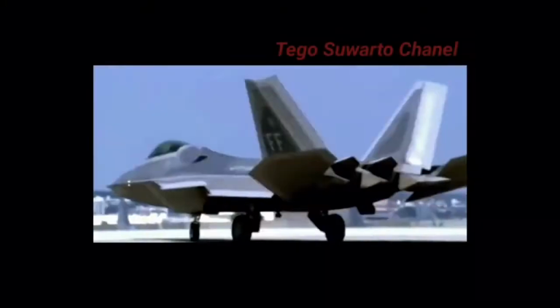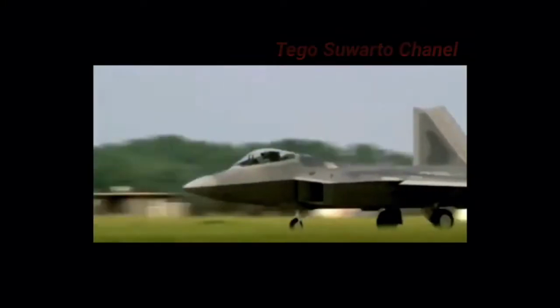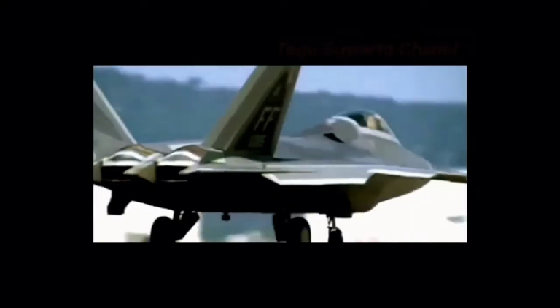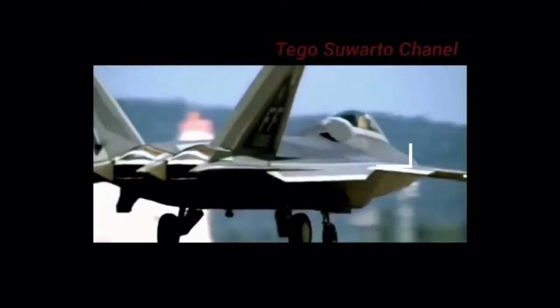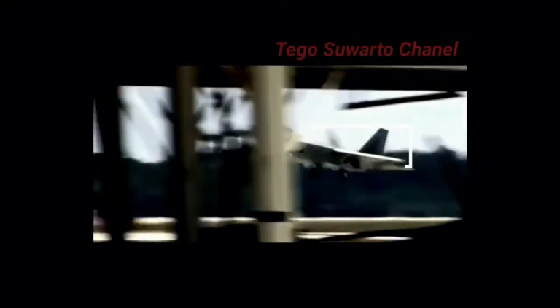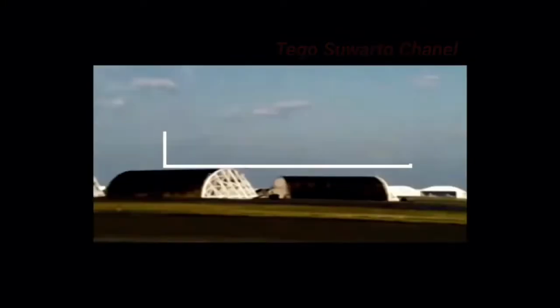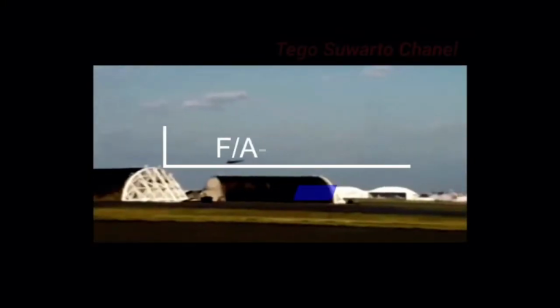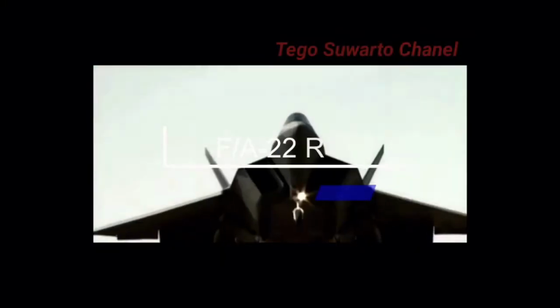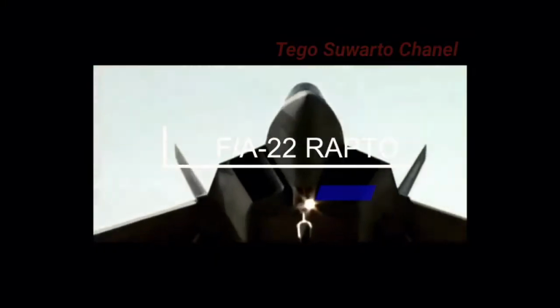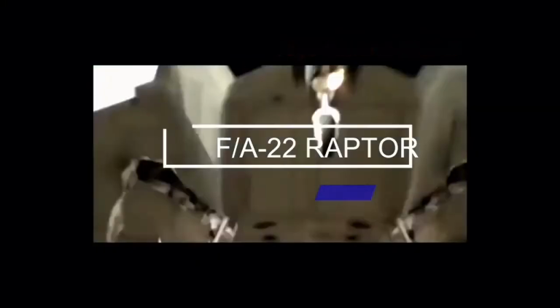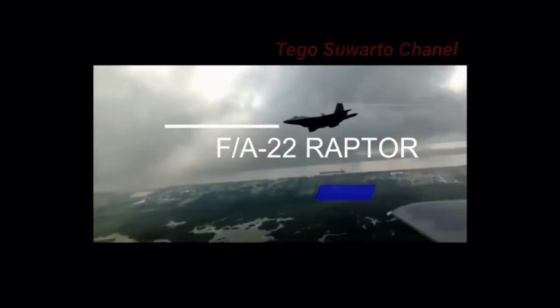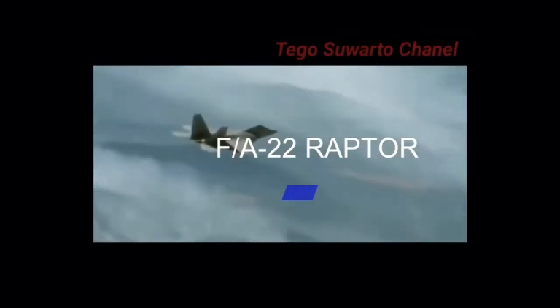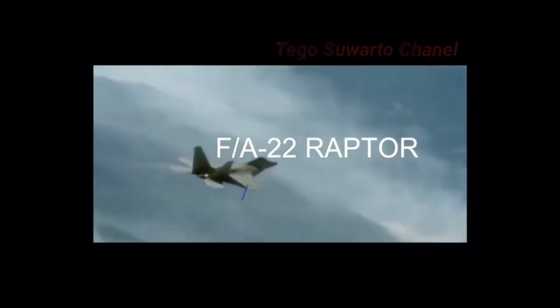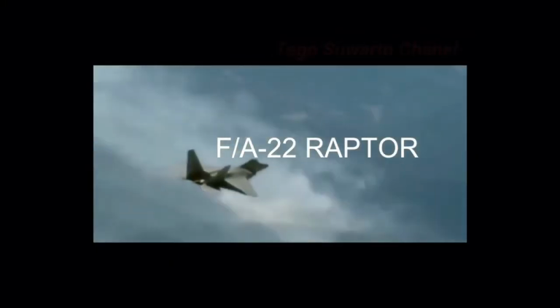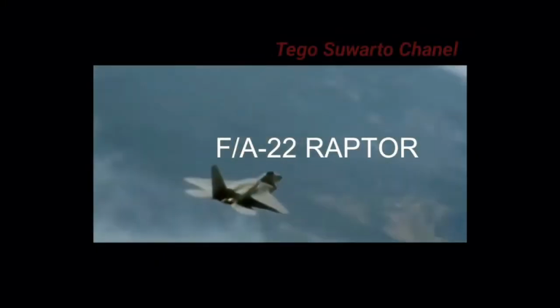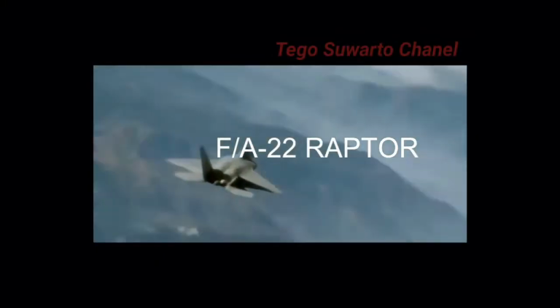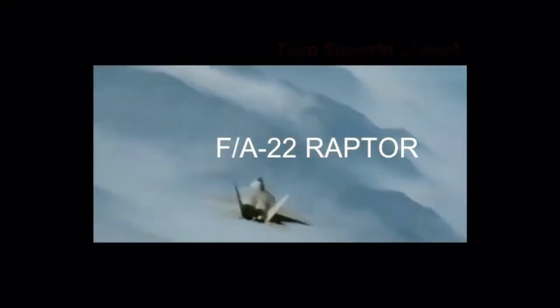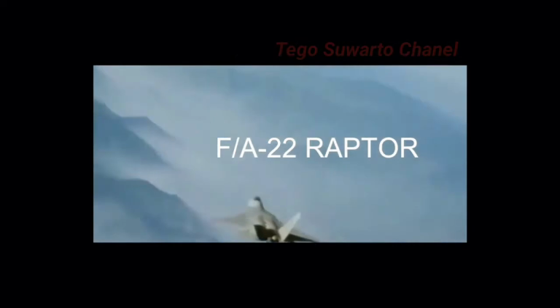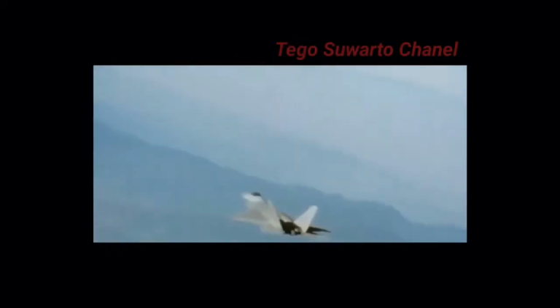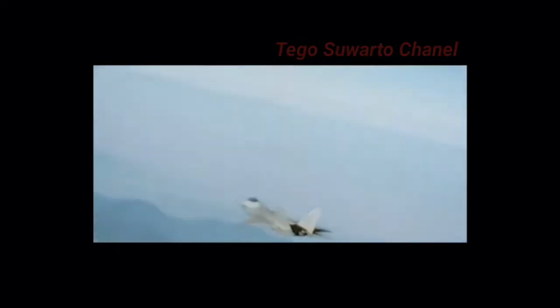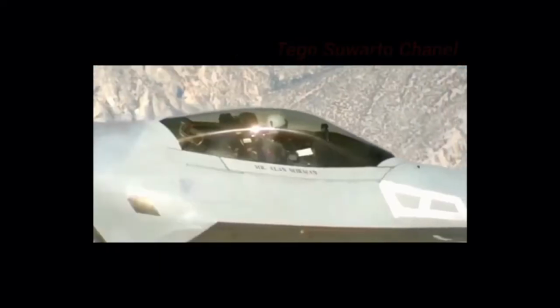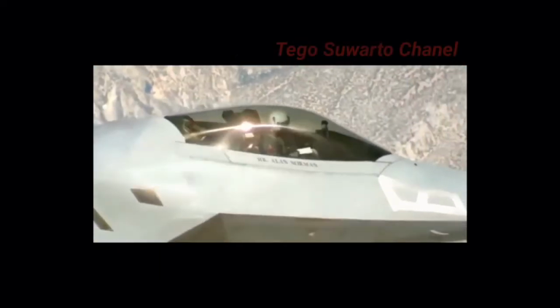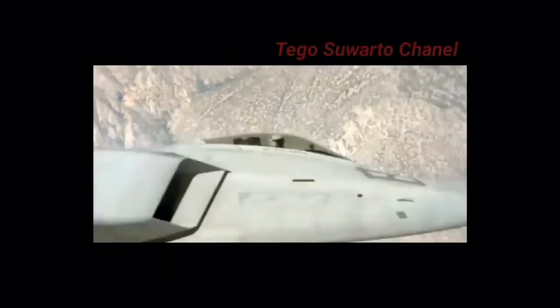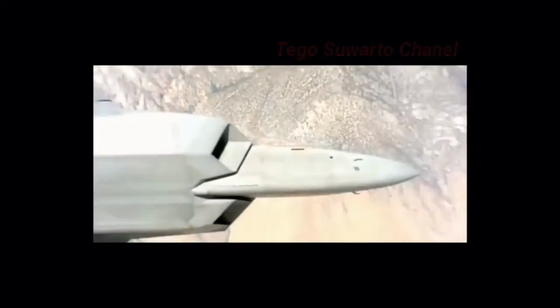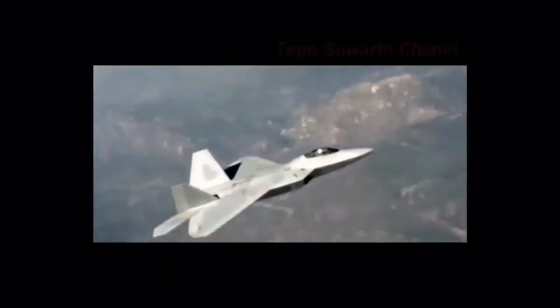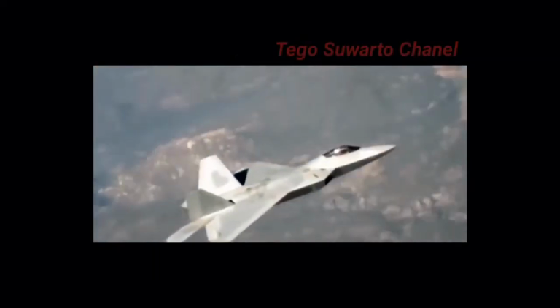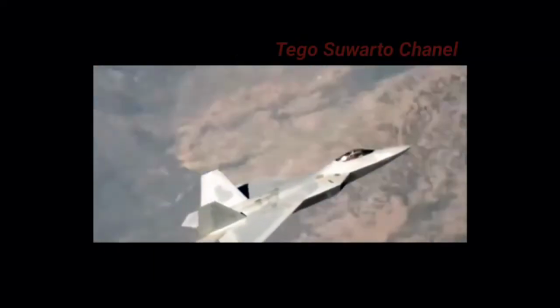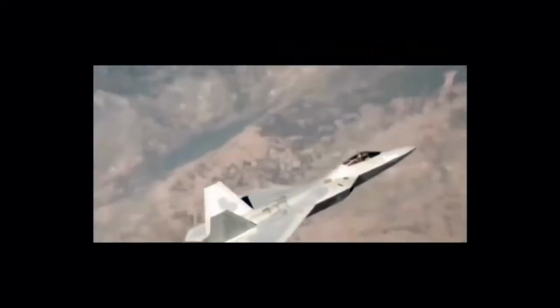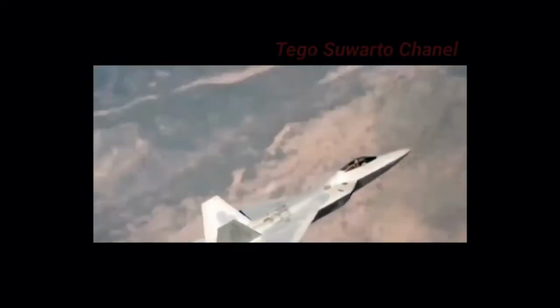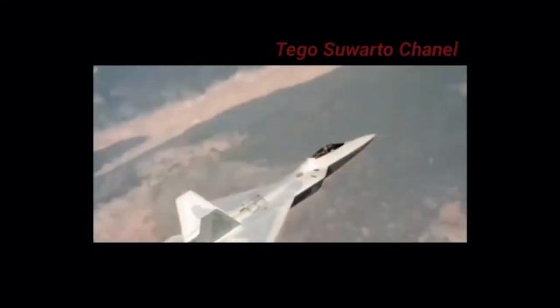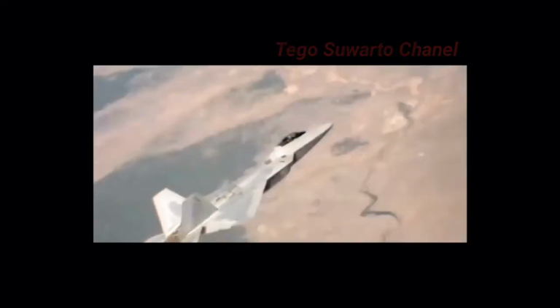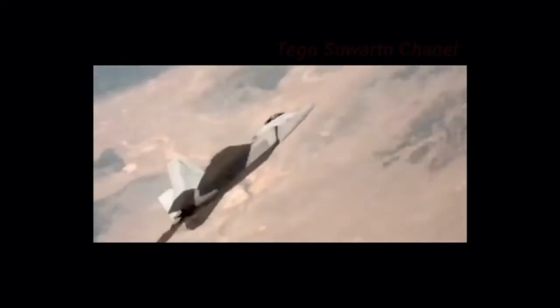Komposit serat karbon telah digunakan untuk rangka badan pesawat, spar, spar perantara pada sayap, dan untuk panel kulit konstruksi sarang lebah.